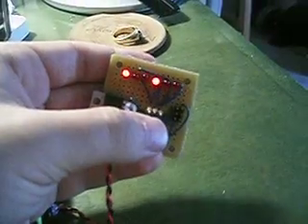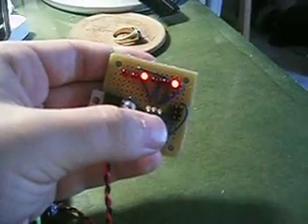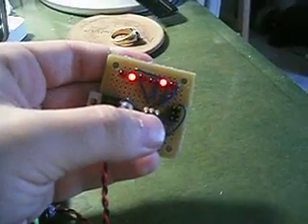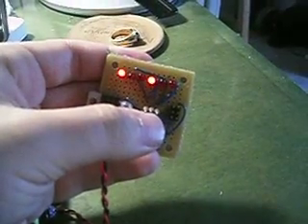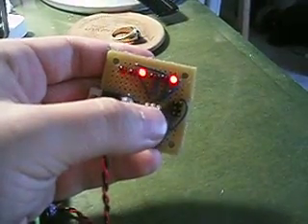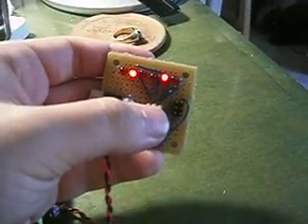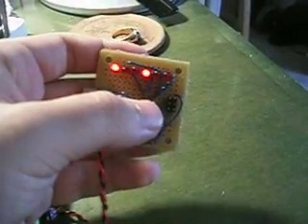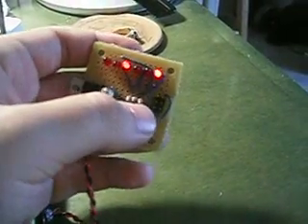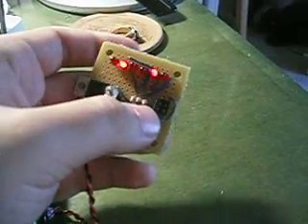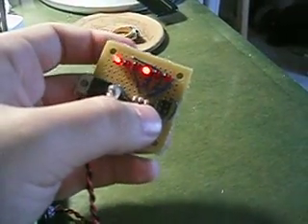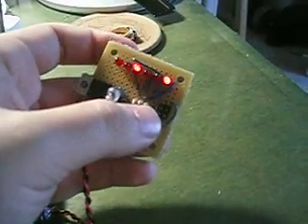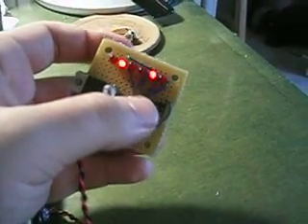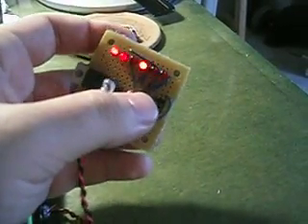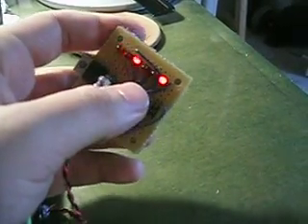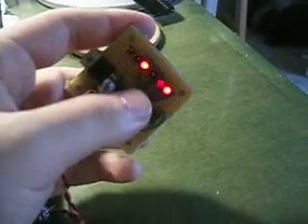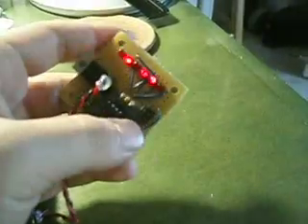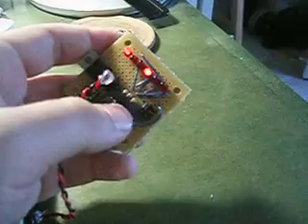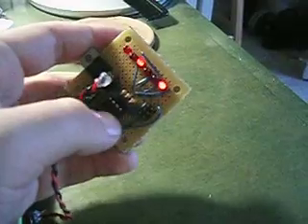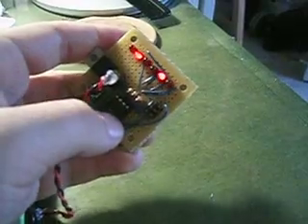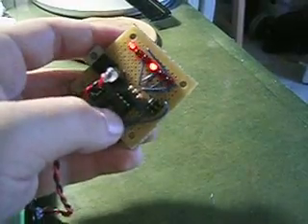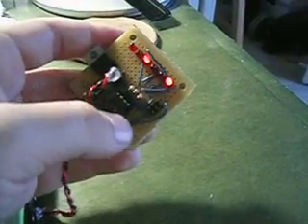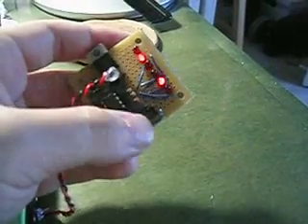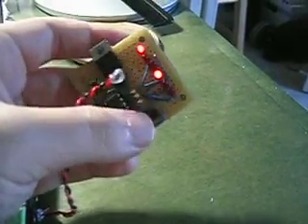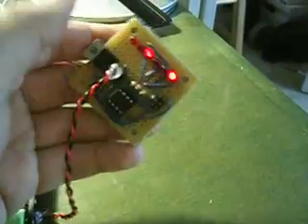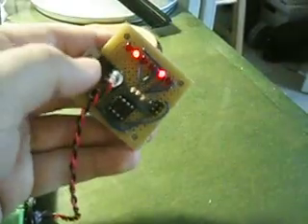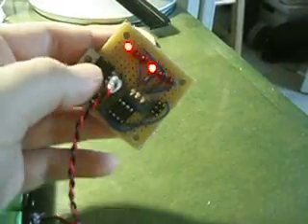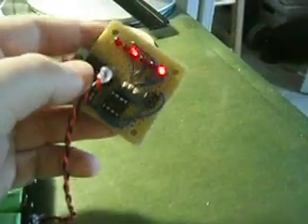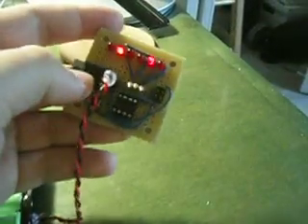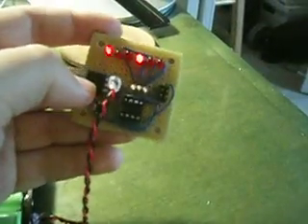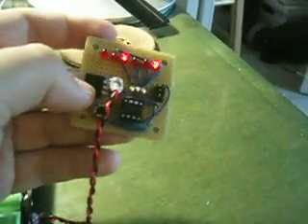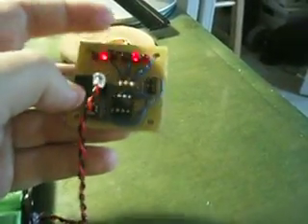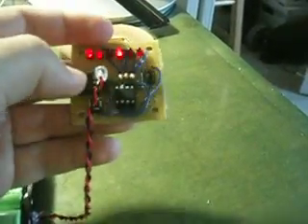You might be able to see — you can't really see the flicker on the camera — but it's actually flickering back and forth those lights, because you can really only have one on at a time.